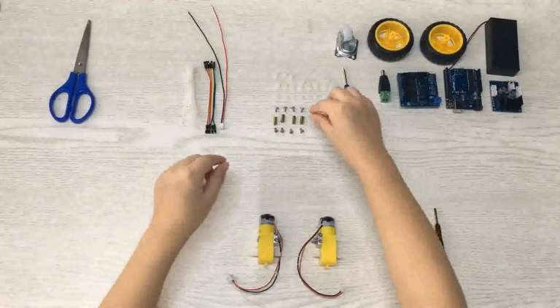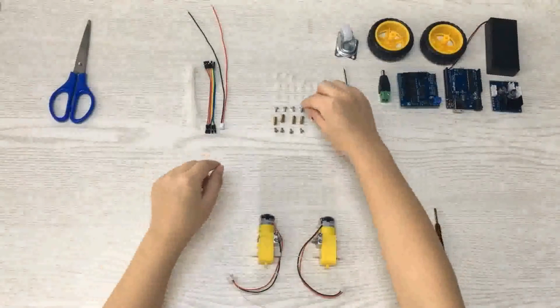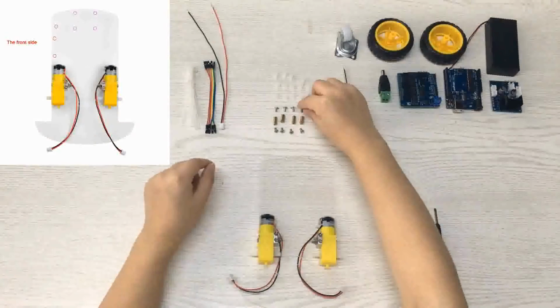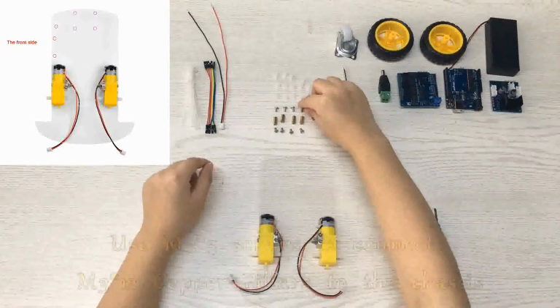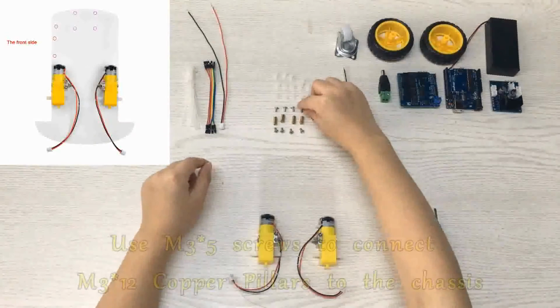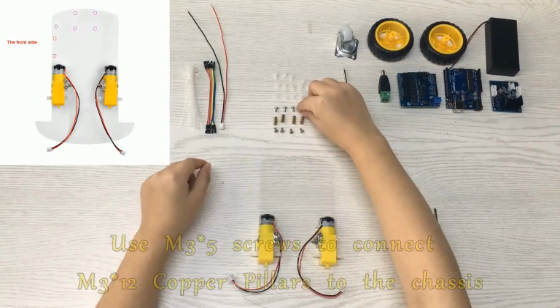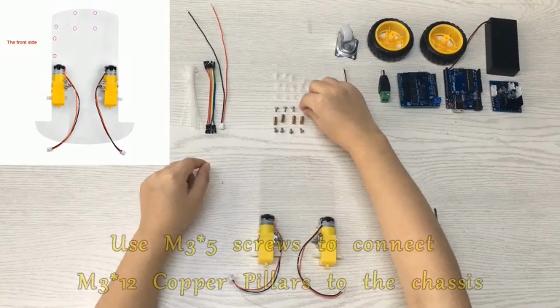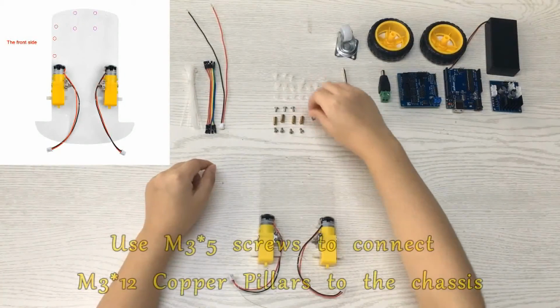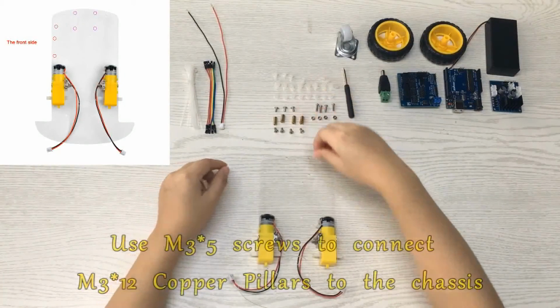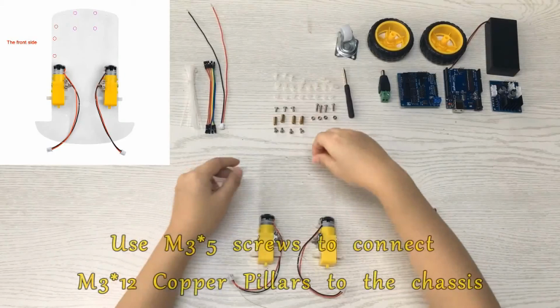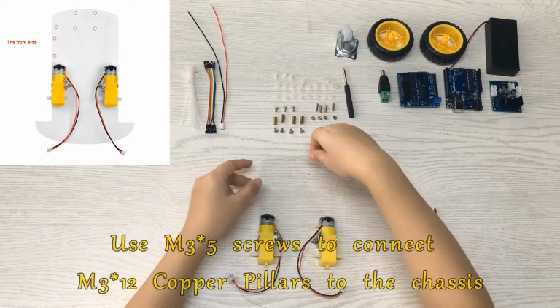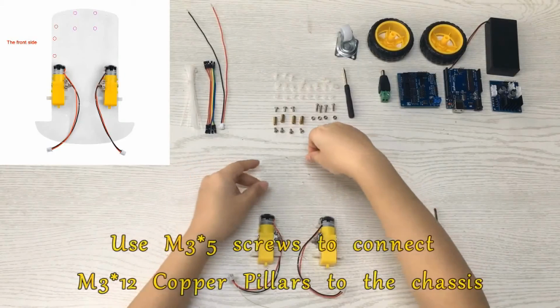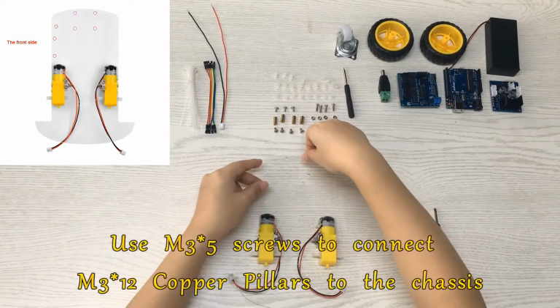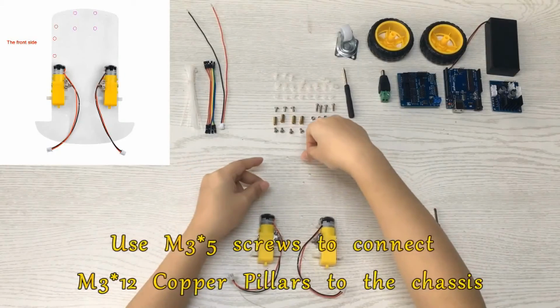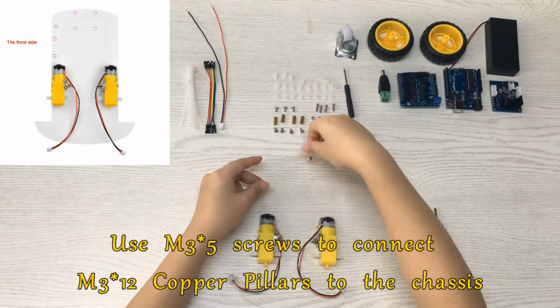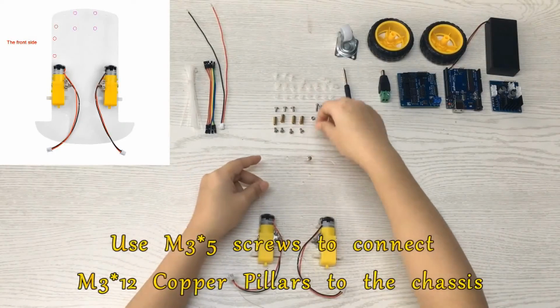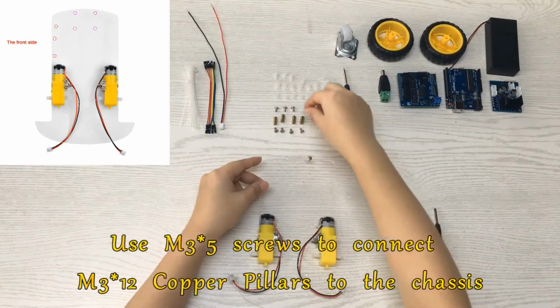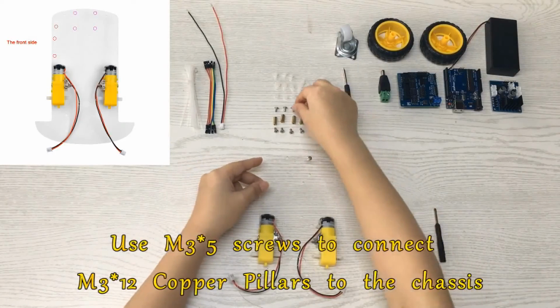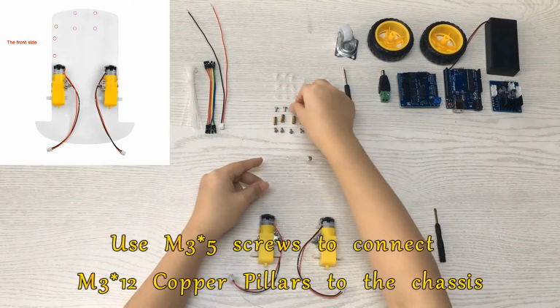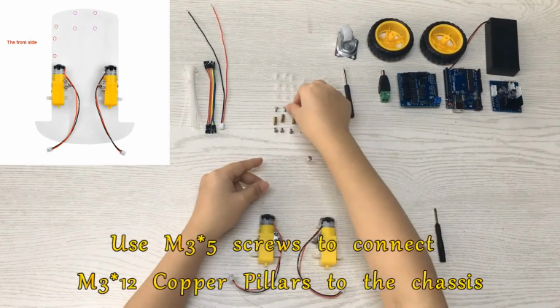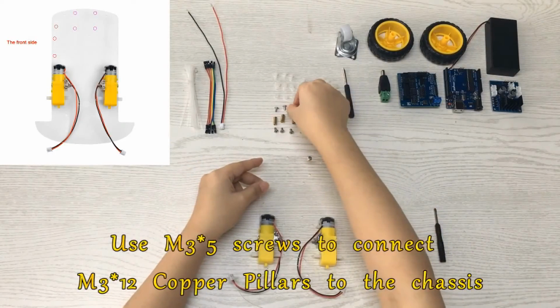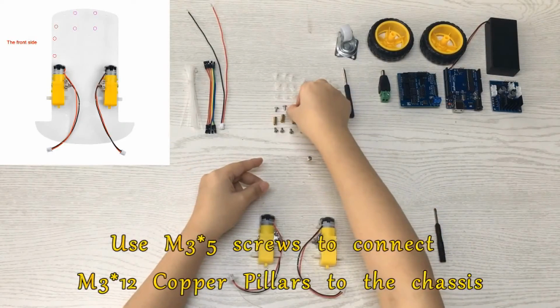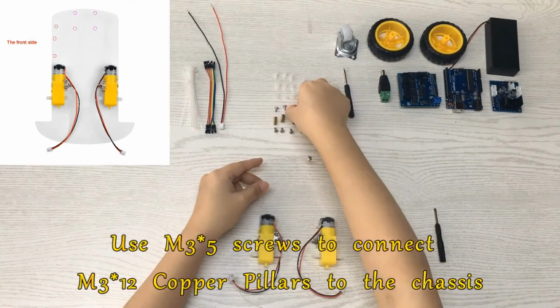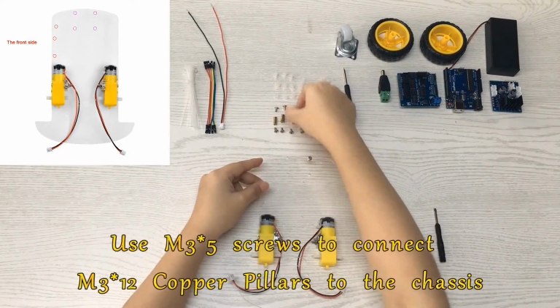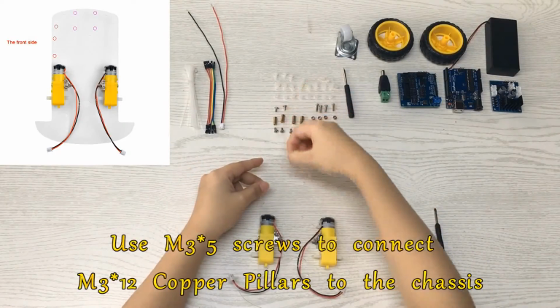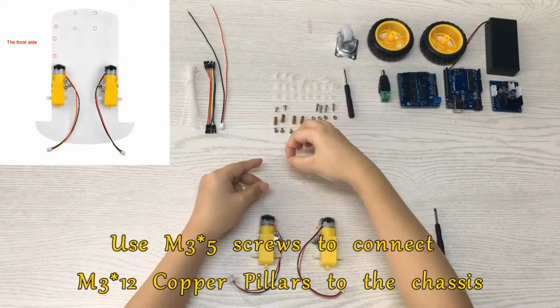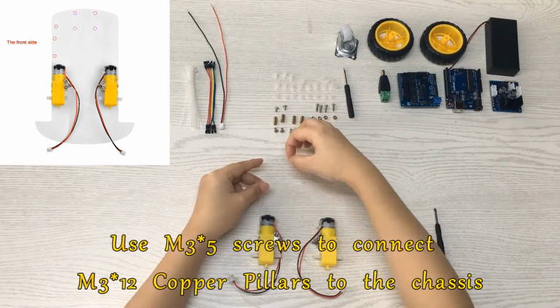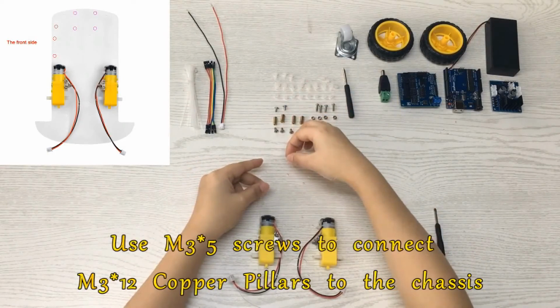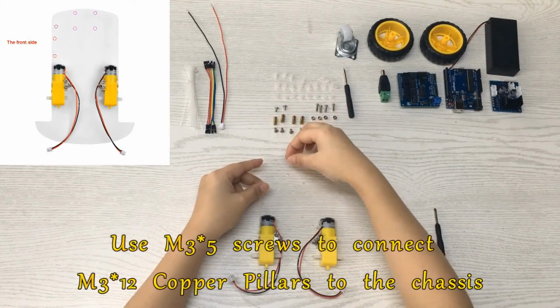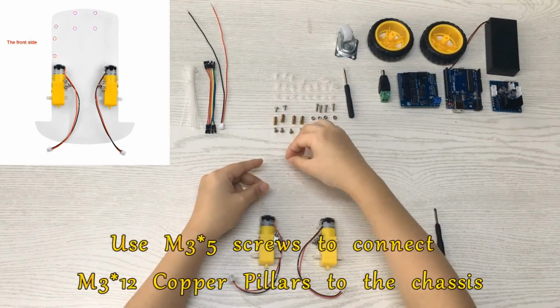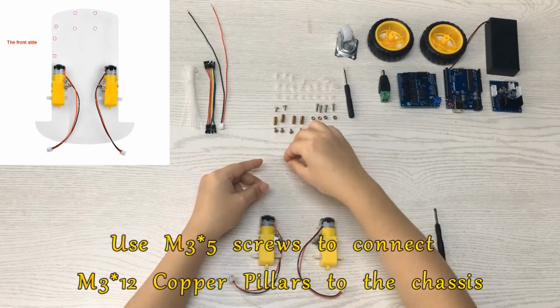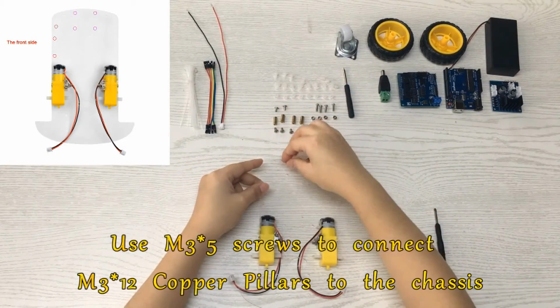Use M3x5 screws to connect M3x12 copper pillars to the chassis.